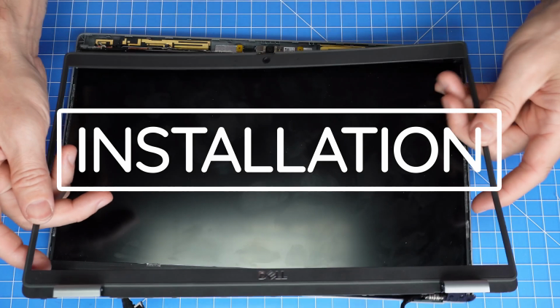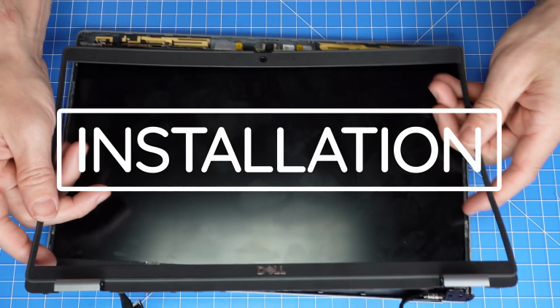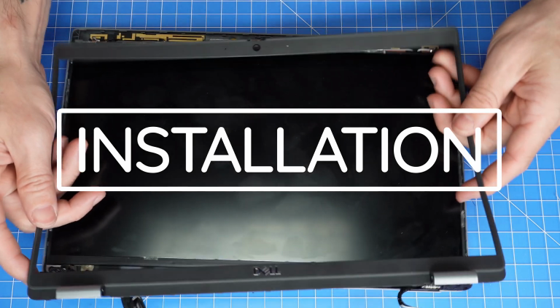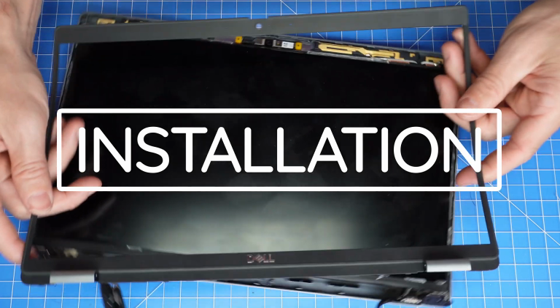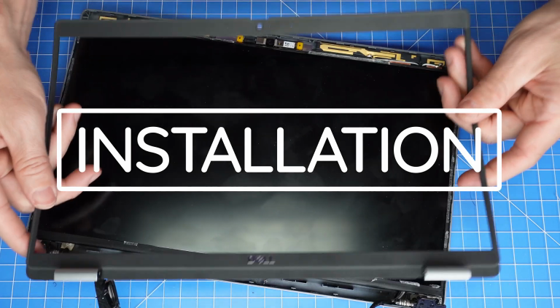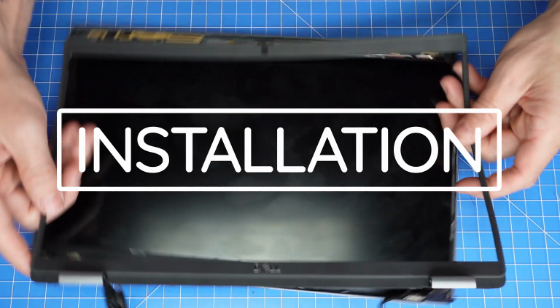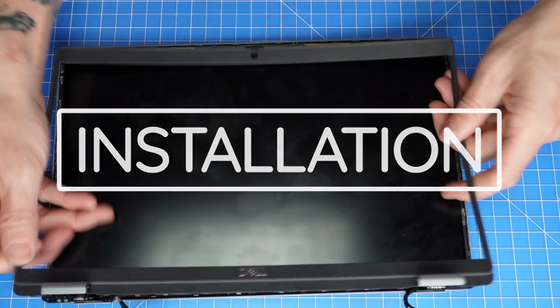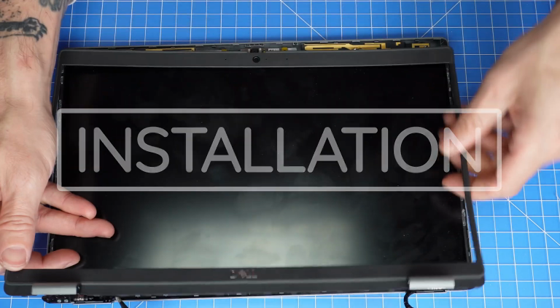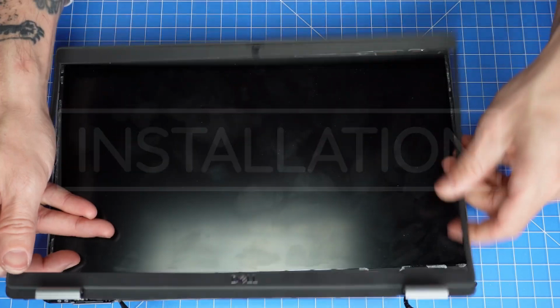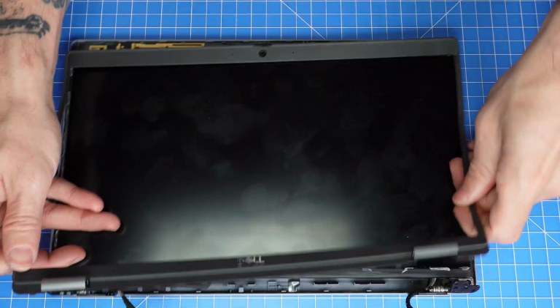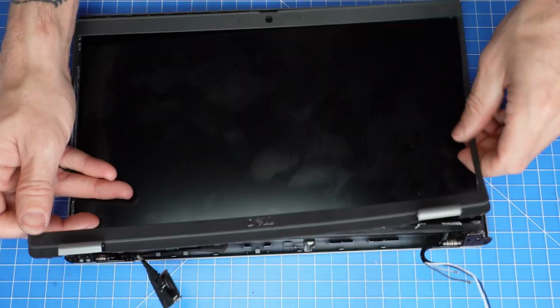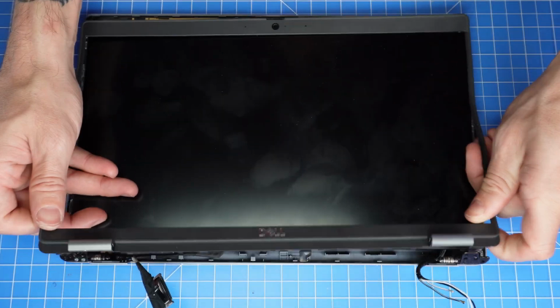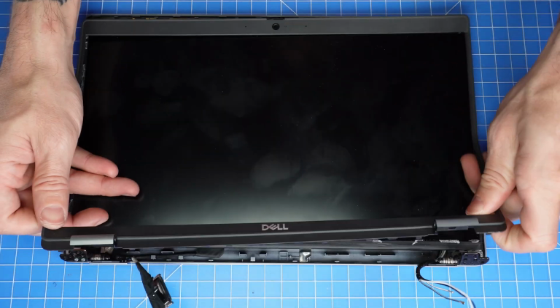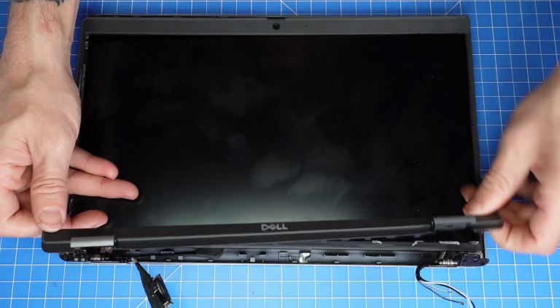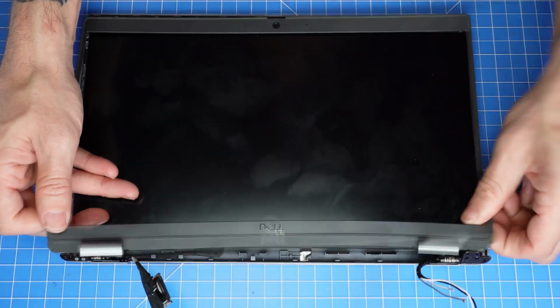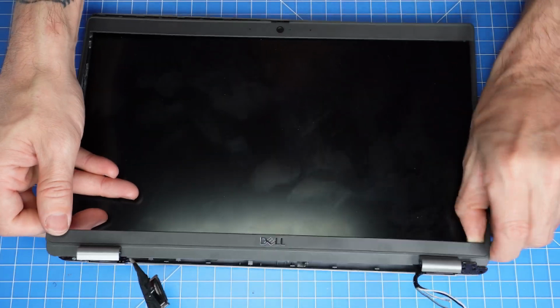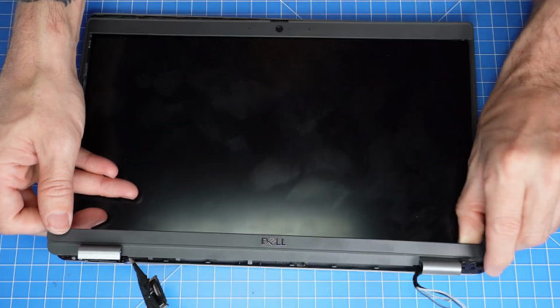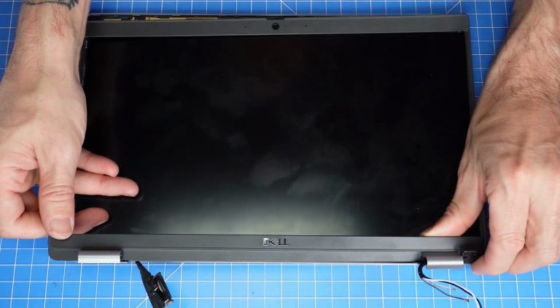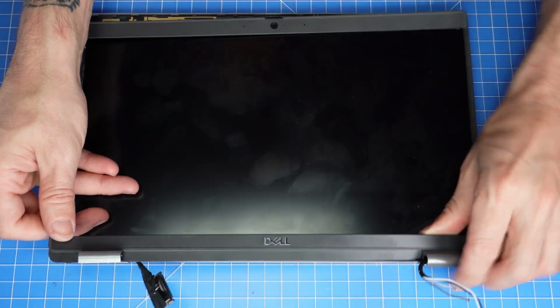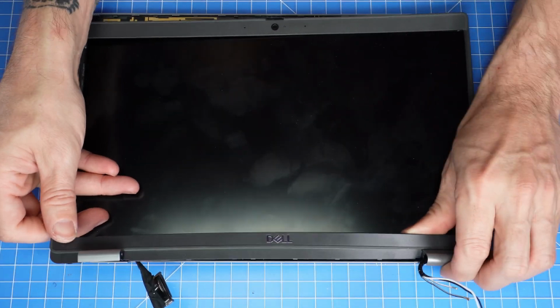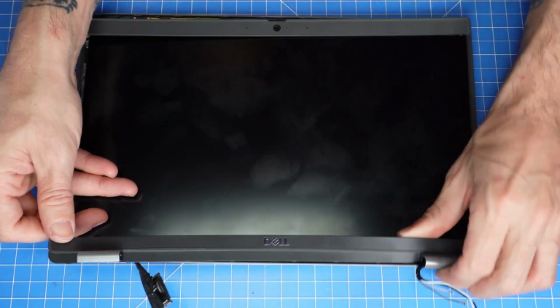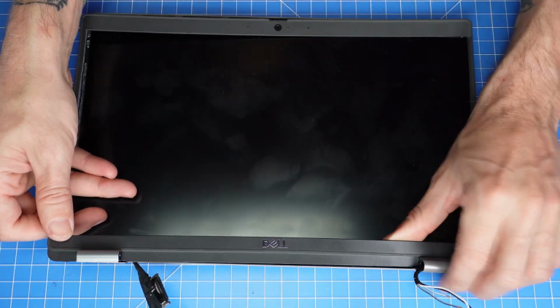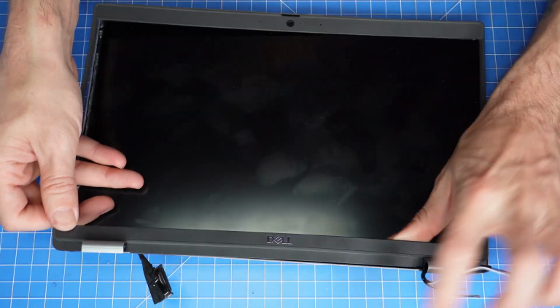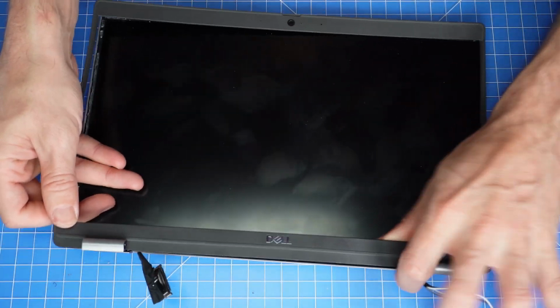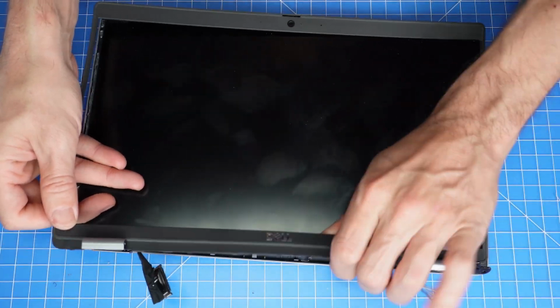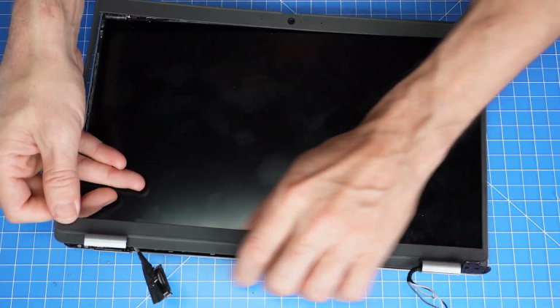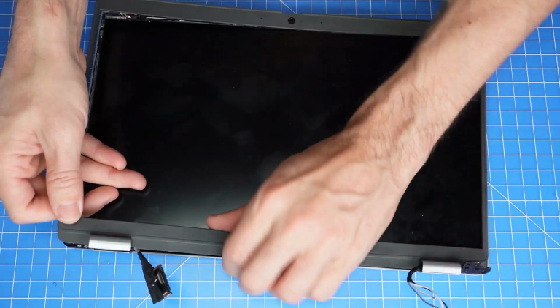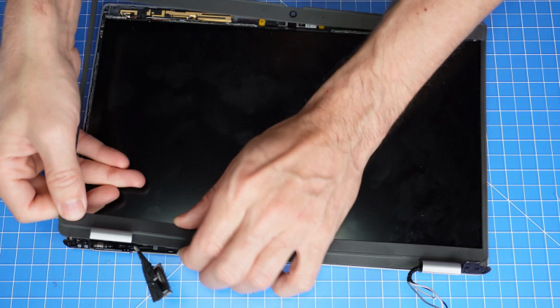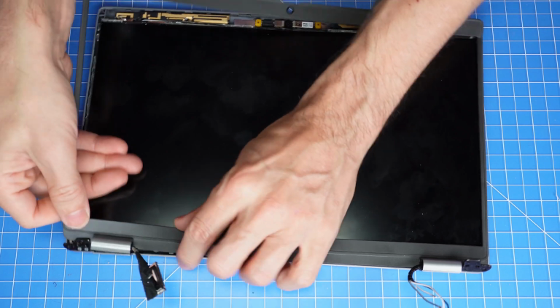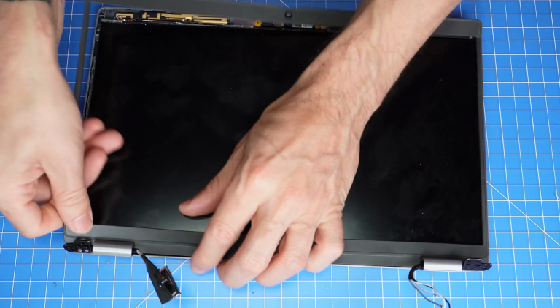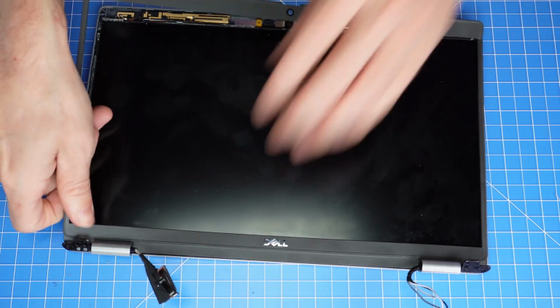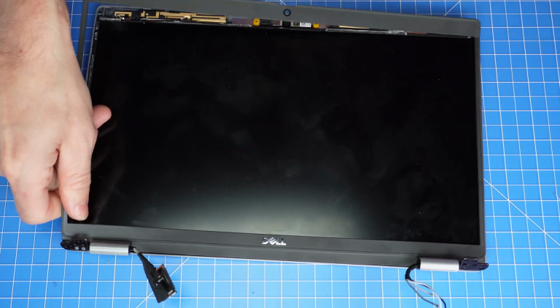Now that you're fully disassembled, installing your new Dell part is as simple as retracing your steps in reverse.